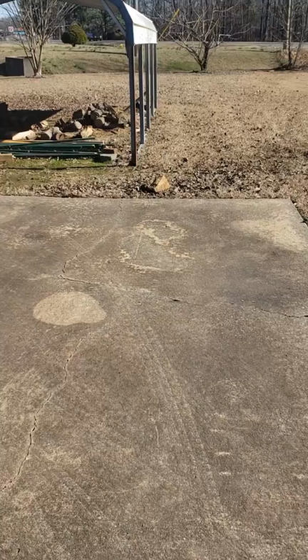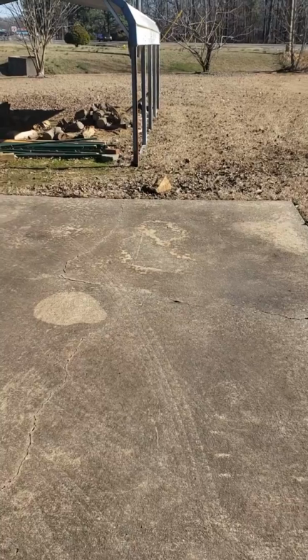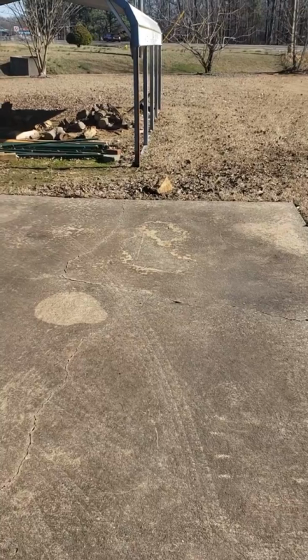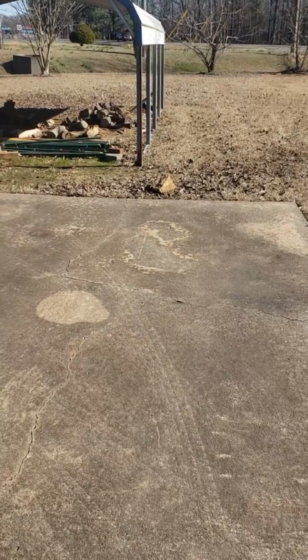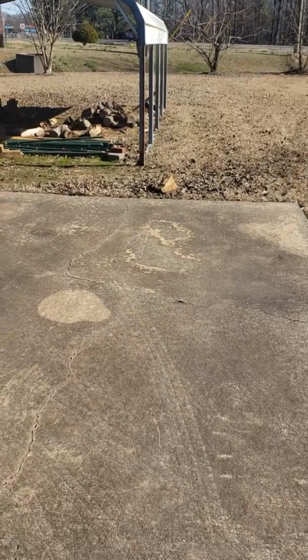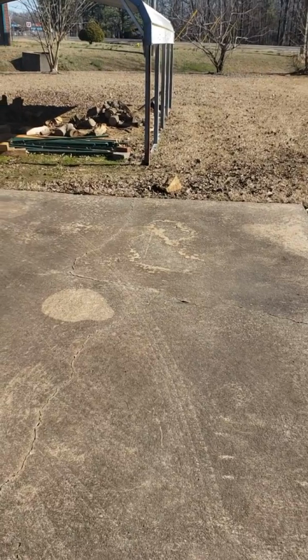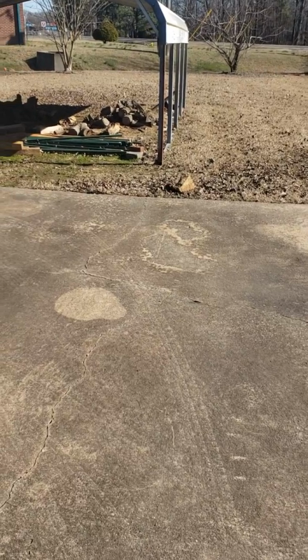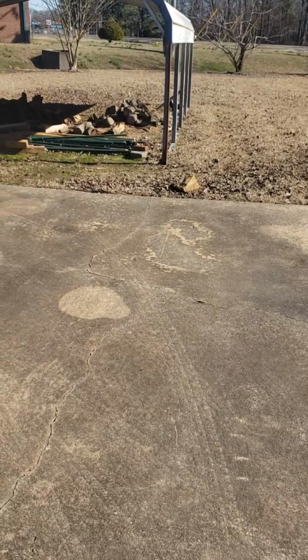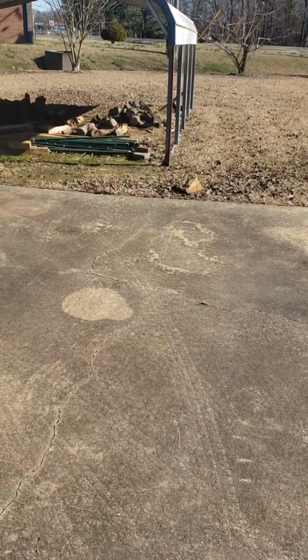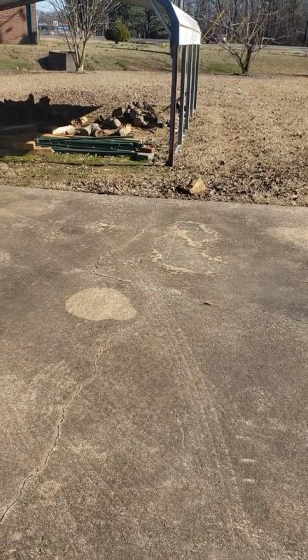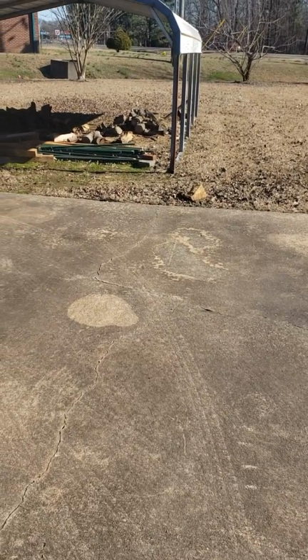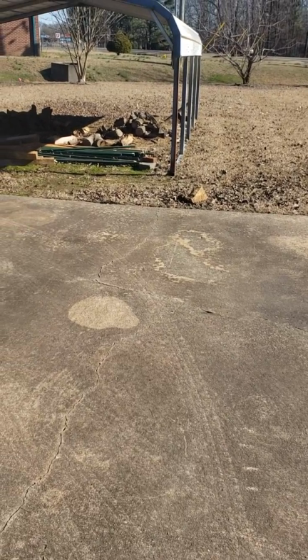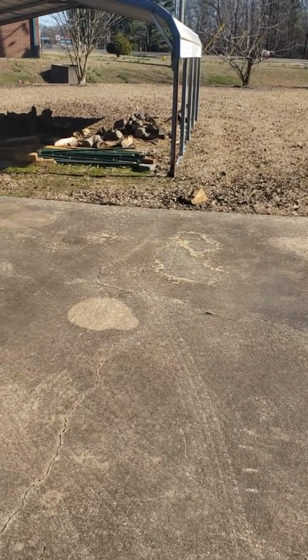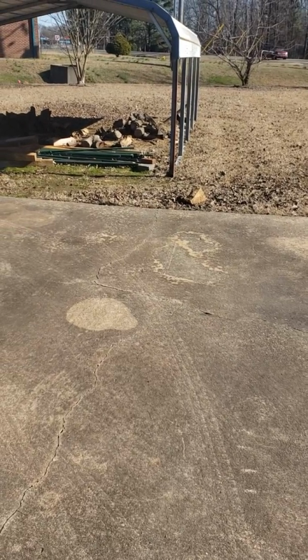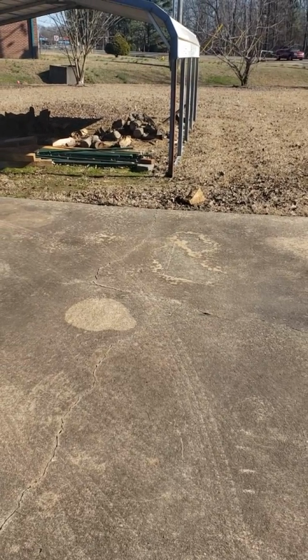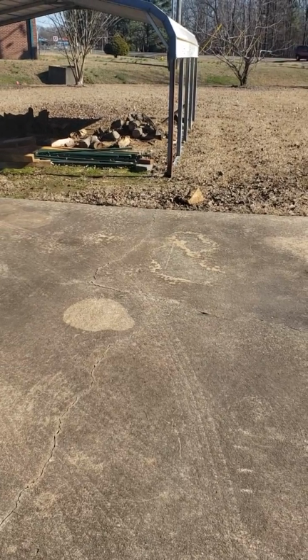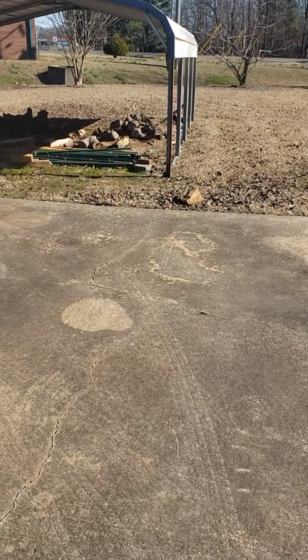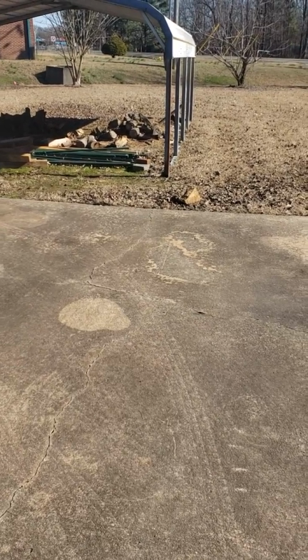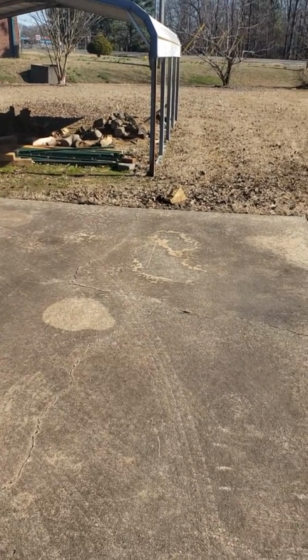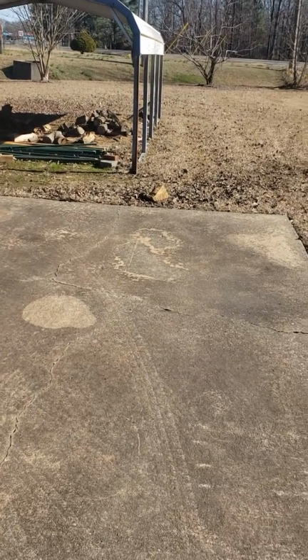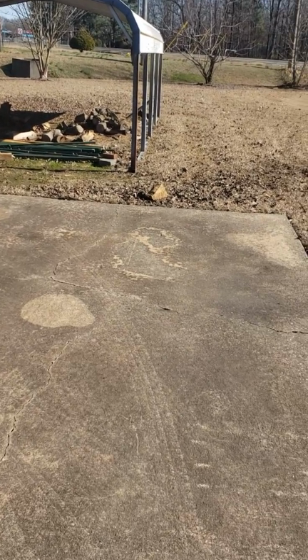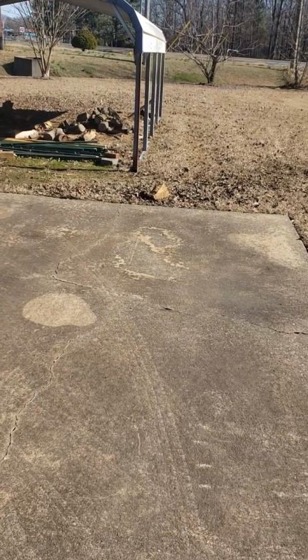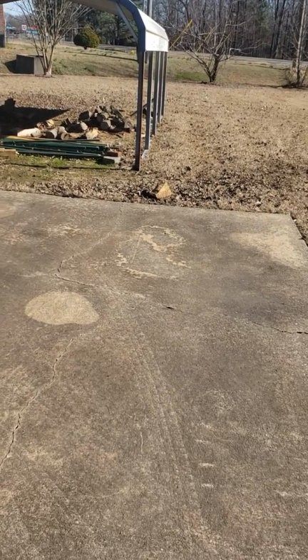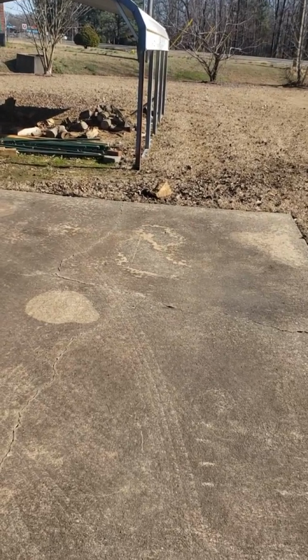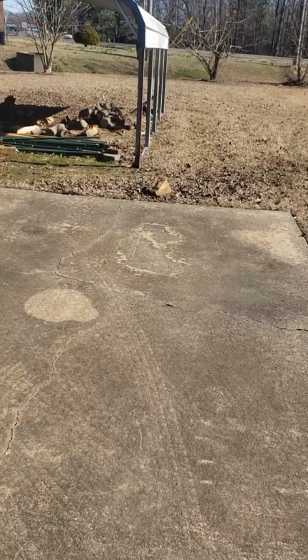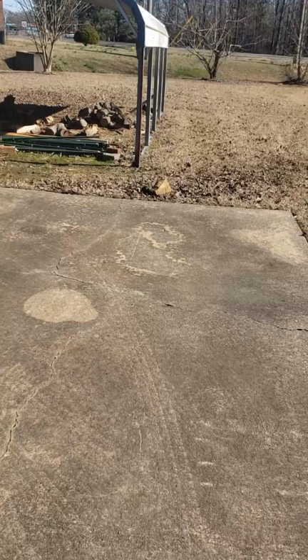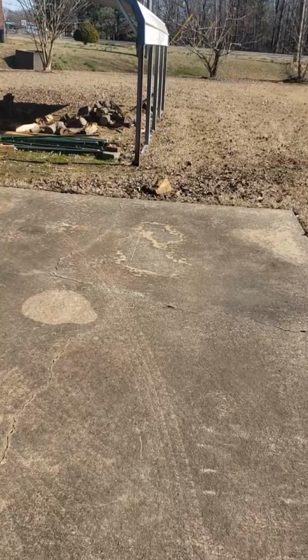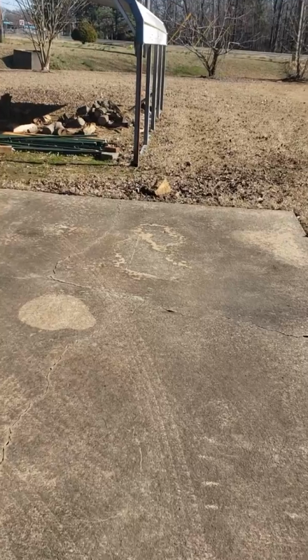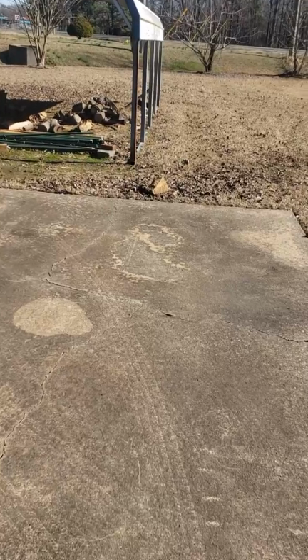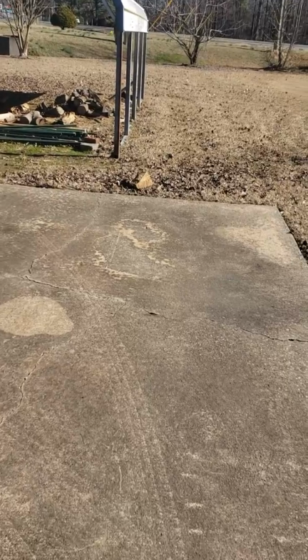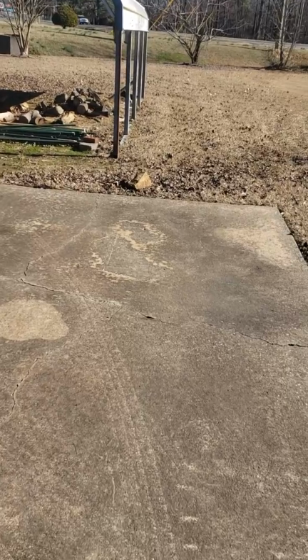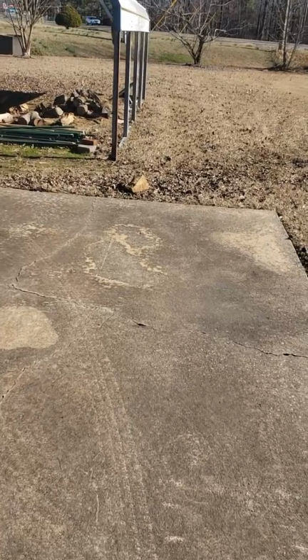Hi everyone, it's Mike. I want to show you where I'm going to place my raised beds this year — my new location.